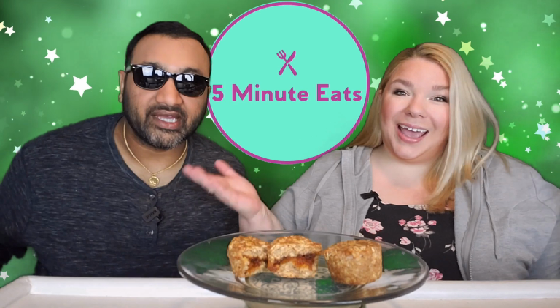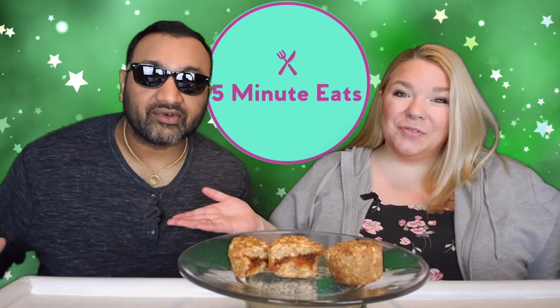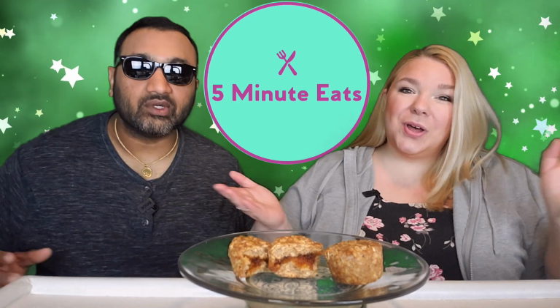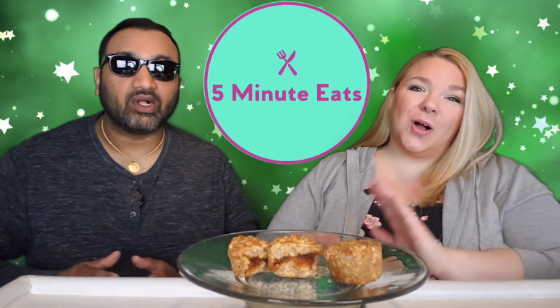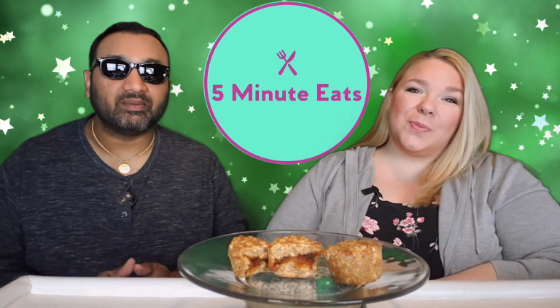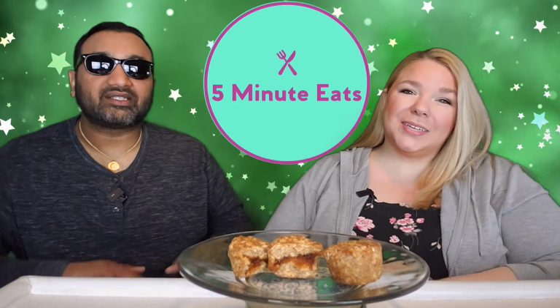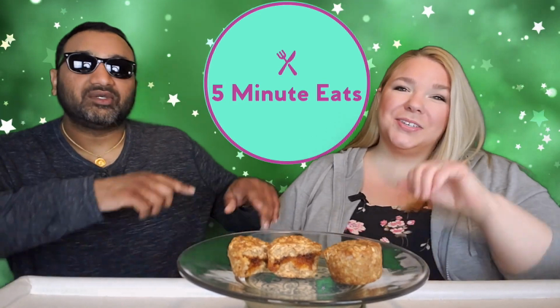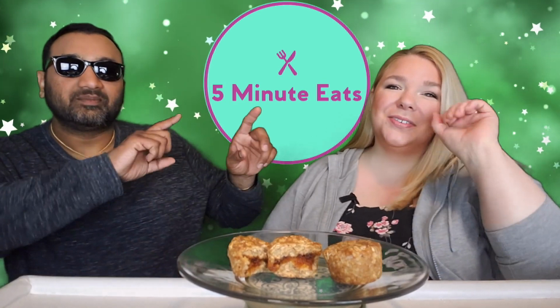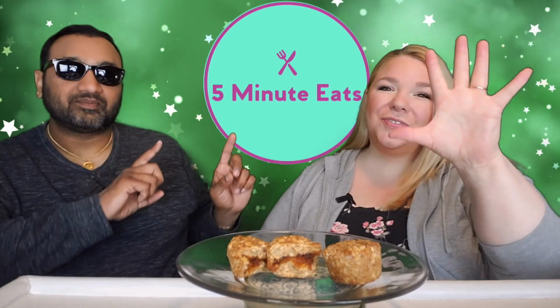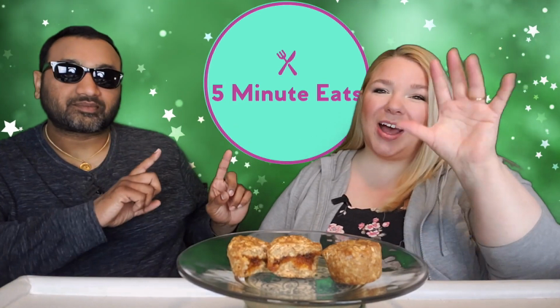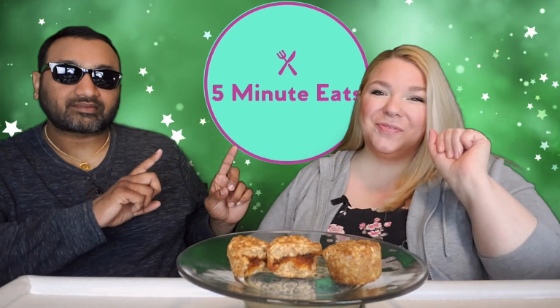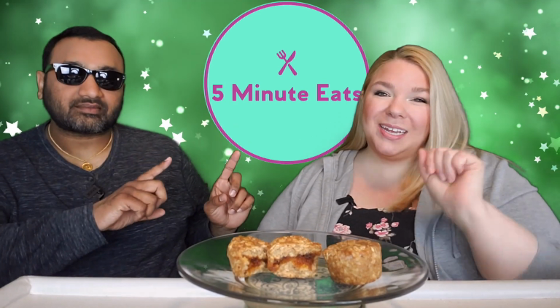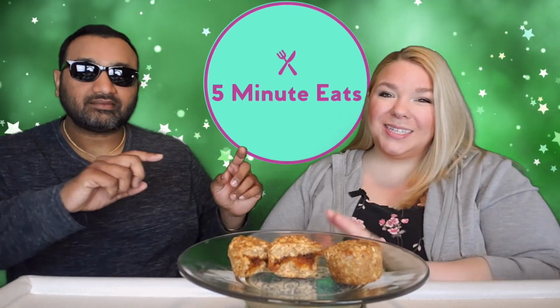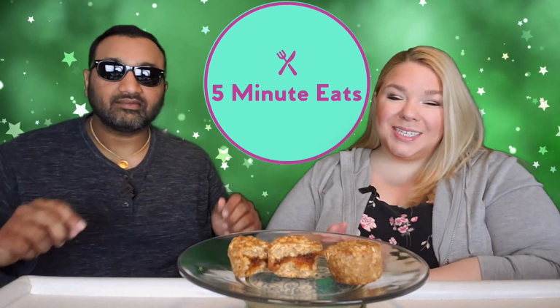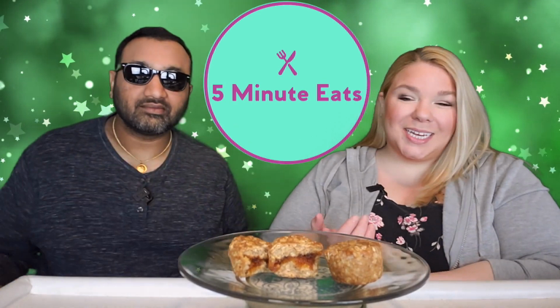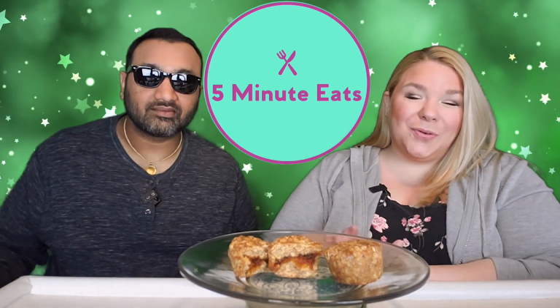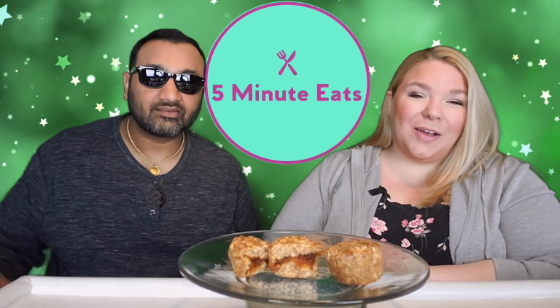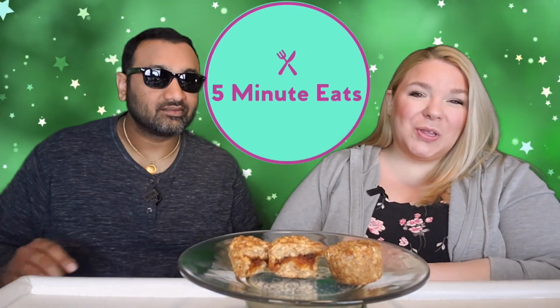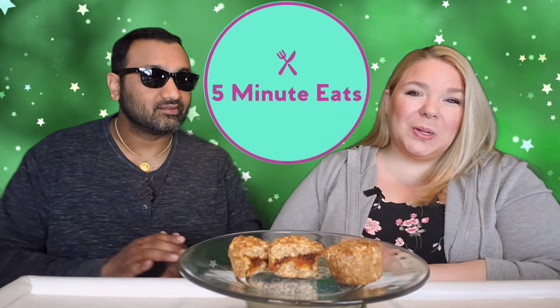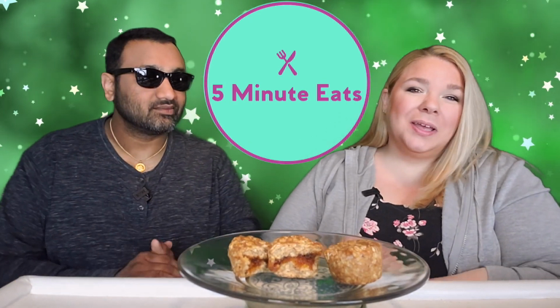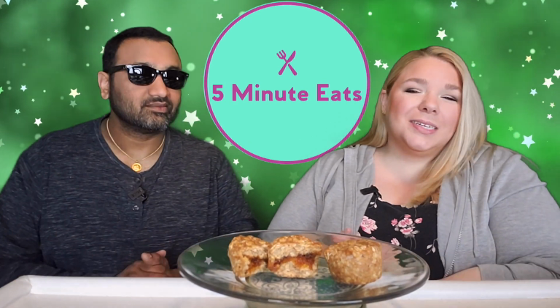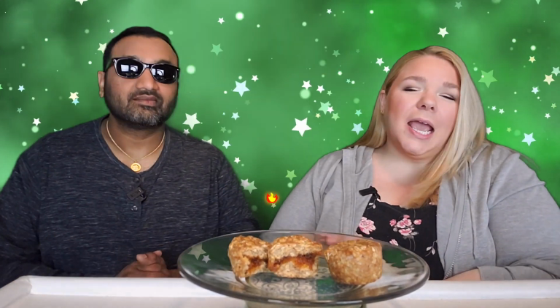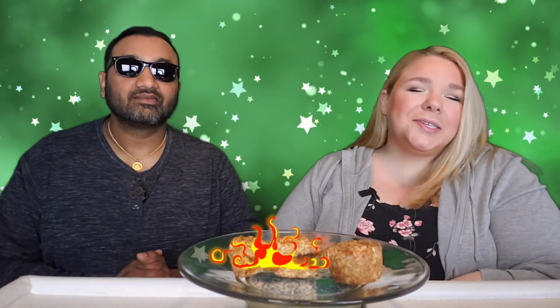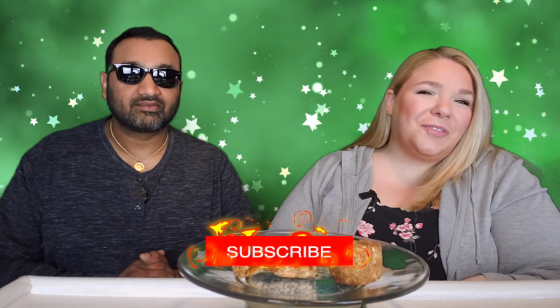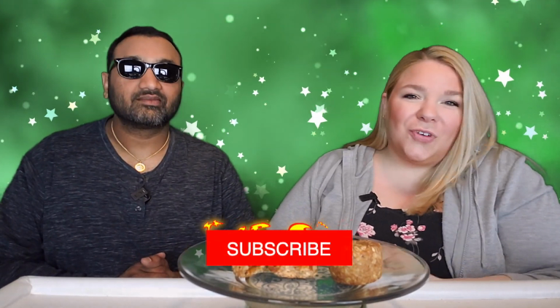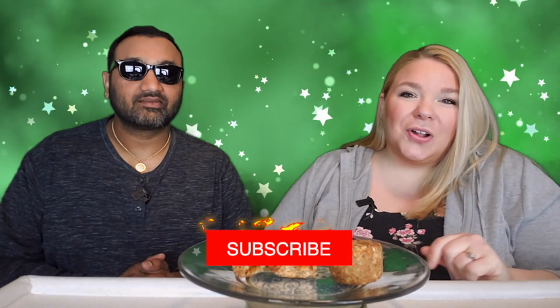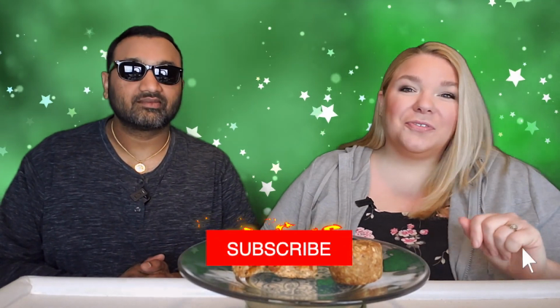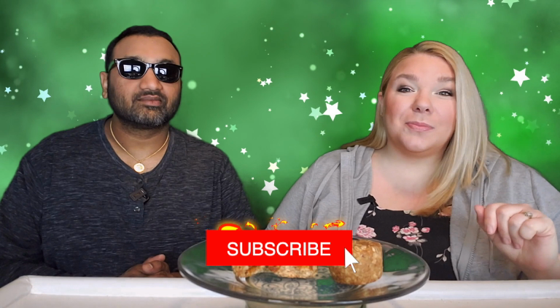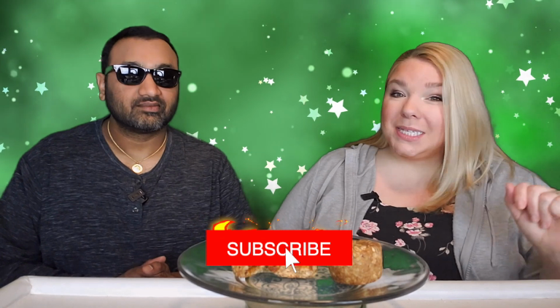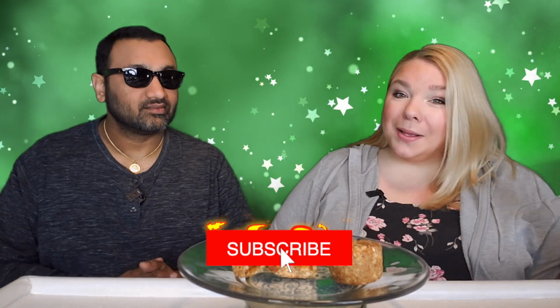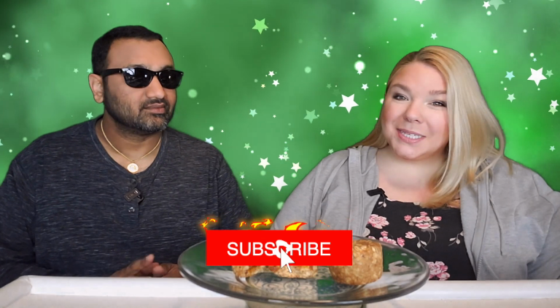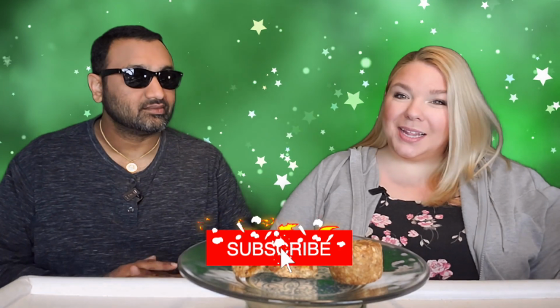Hey everyone, welcome back to 5 Minute Eats and today we have a little taste of fall from Sam's Club.